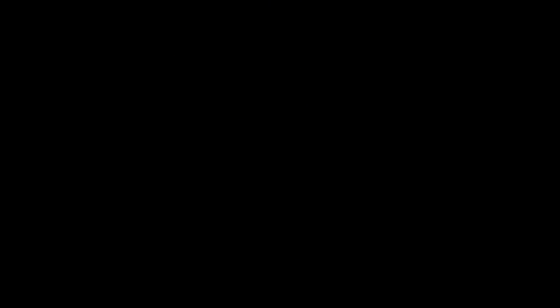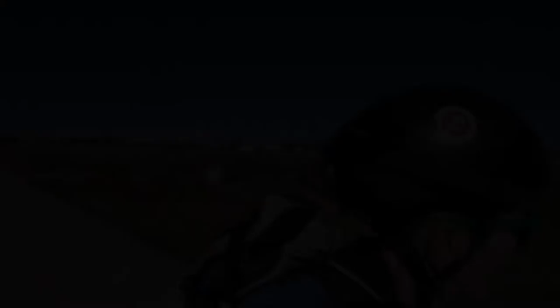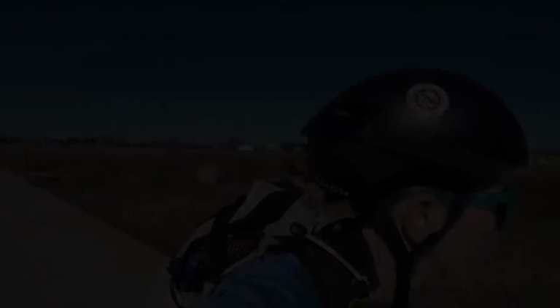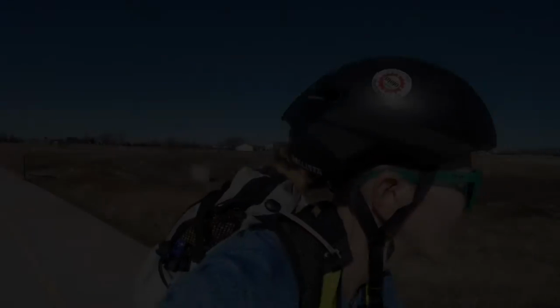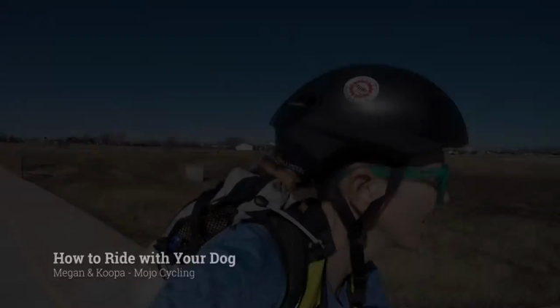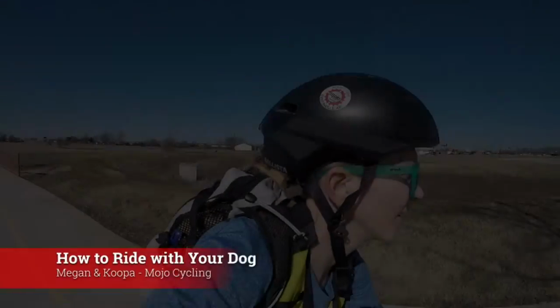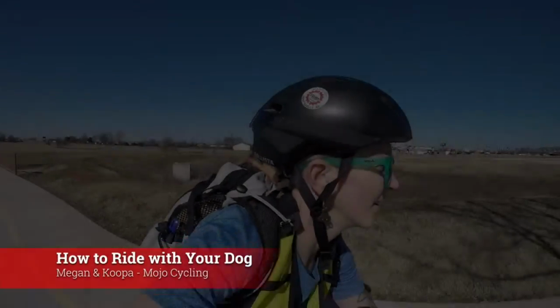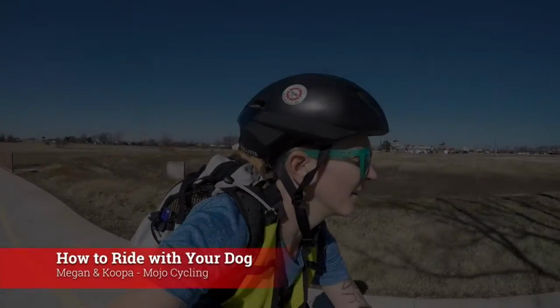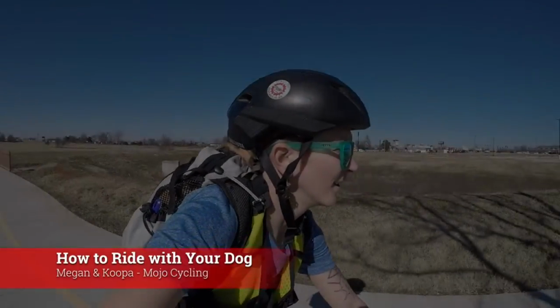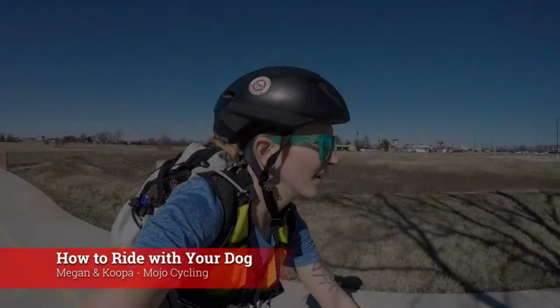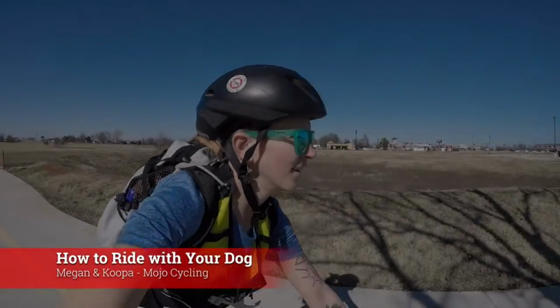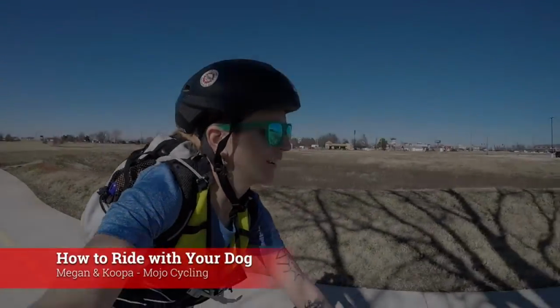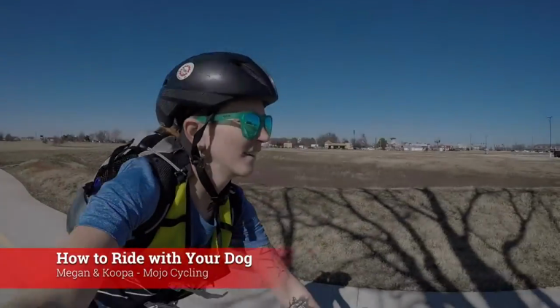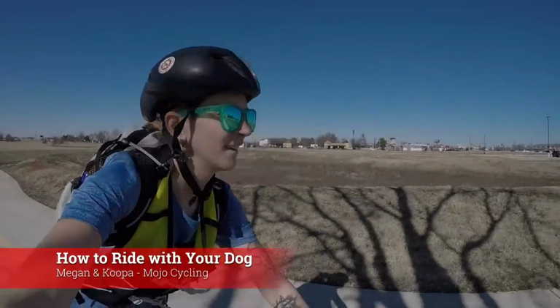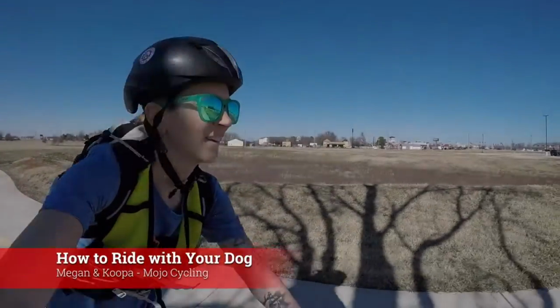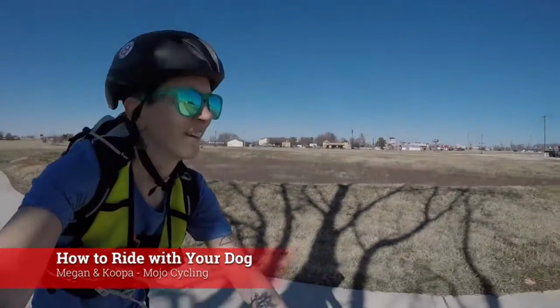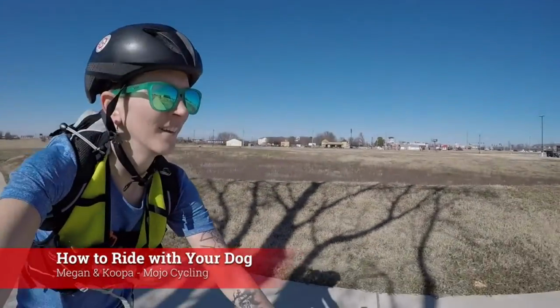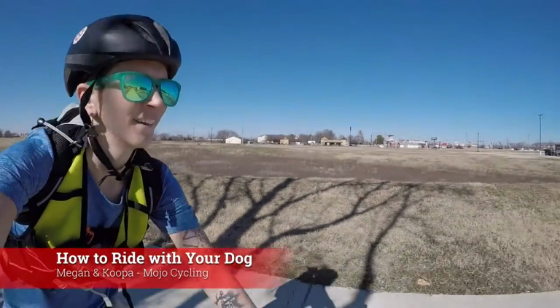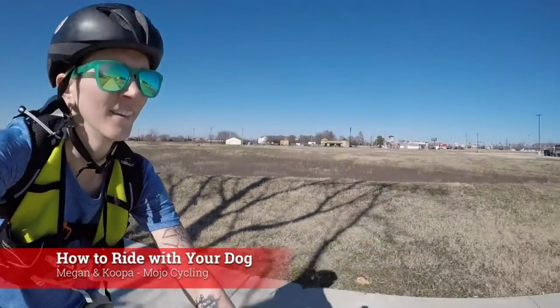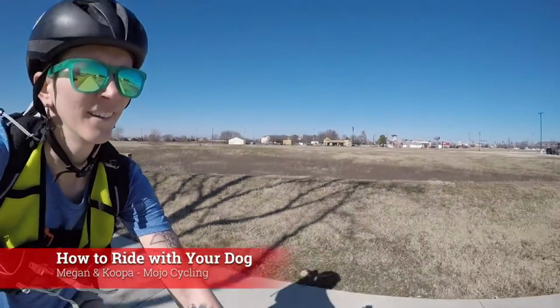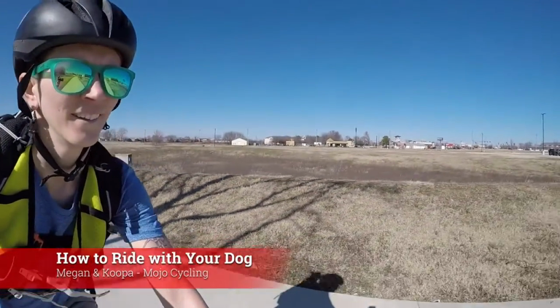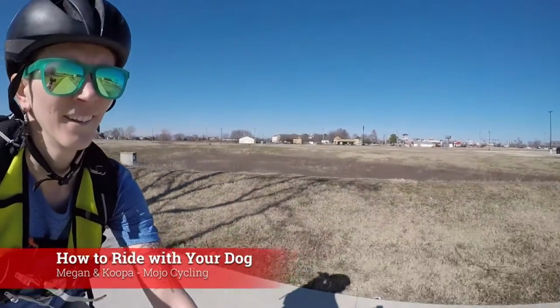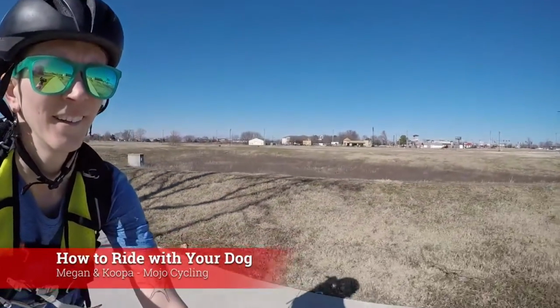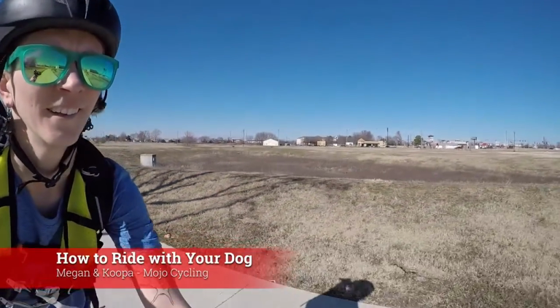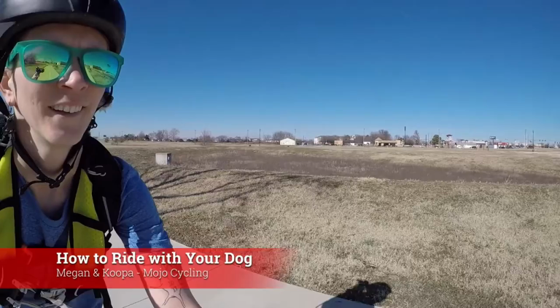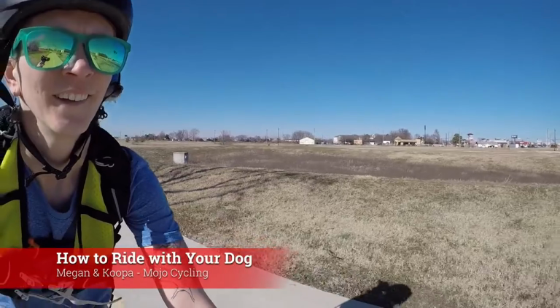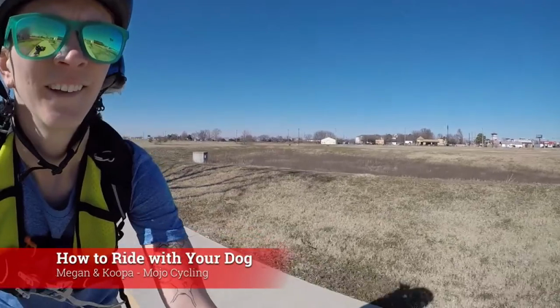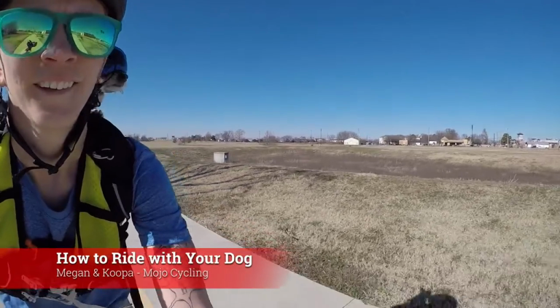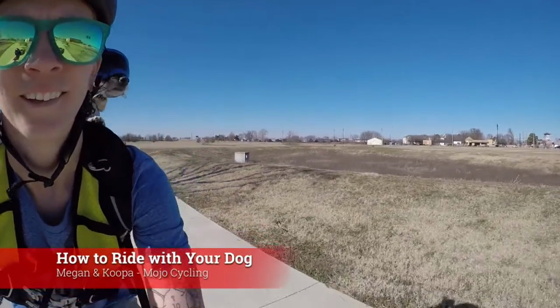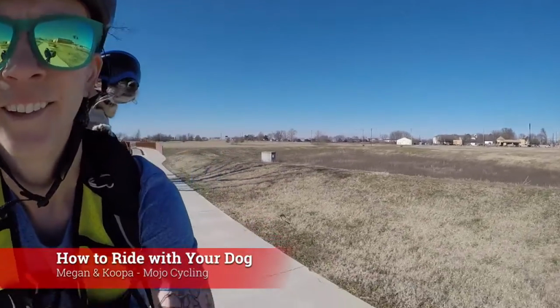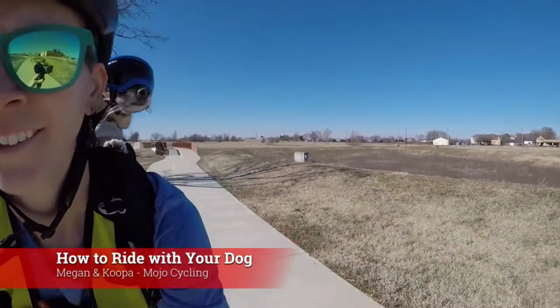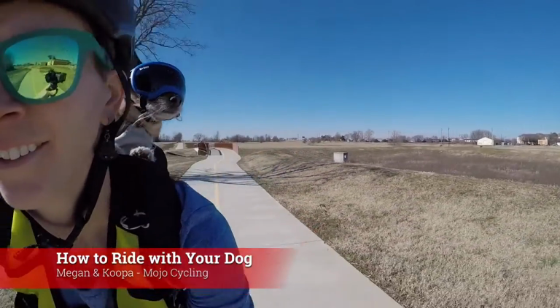On today's Mojo Minute, how to ride with your dog in seven easy steps.